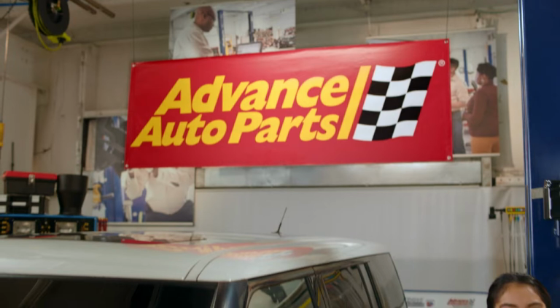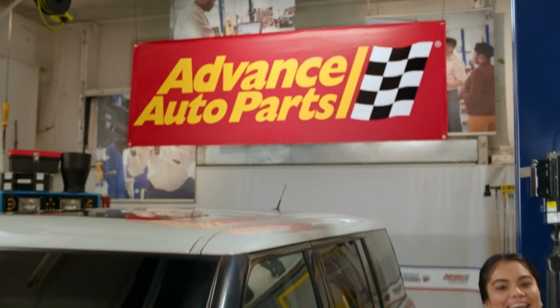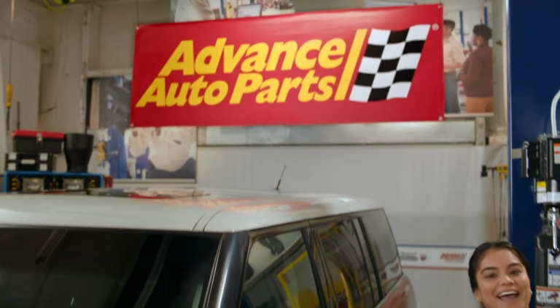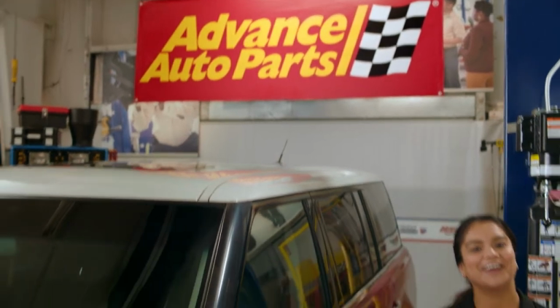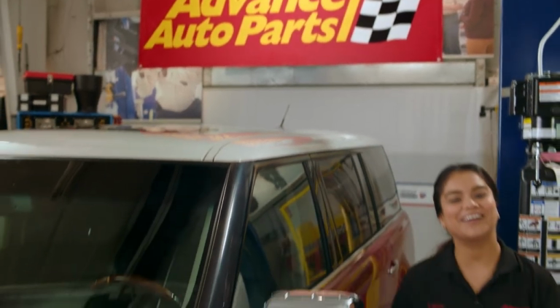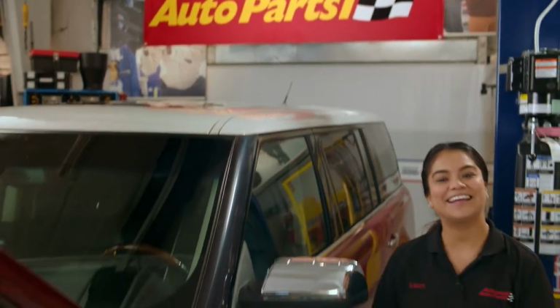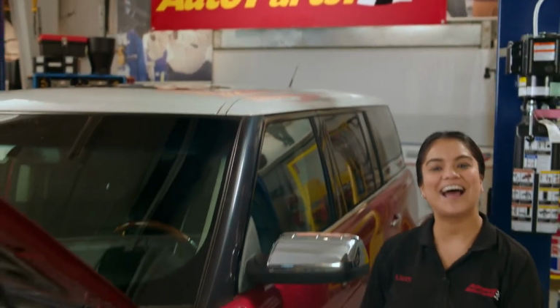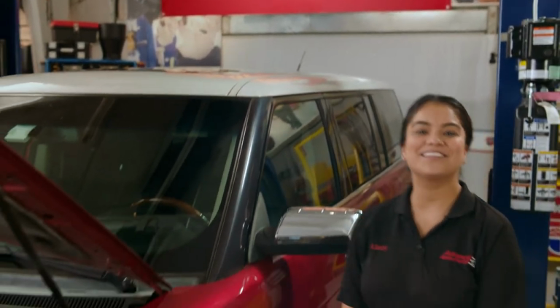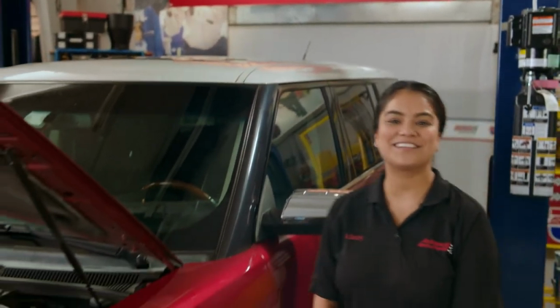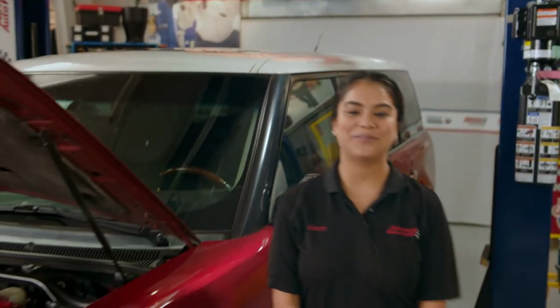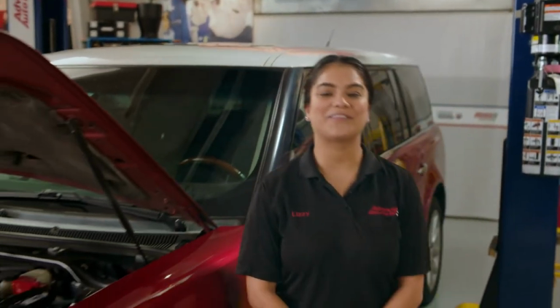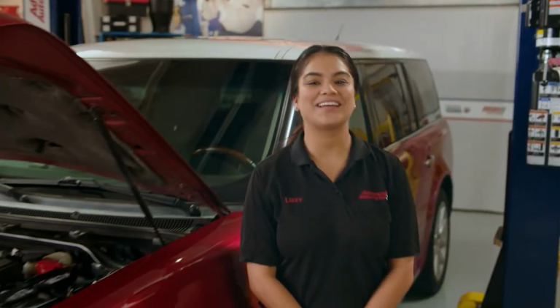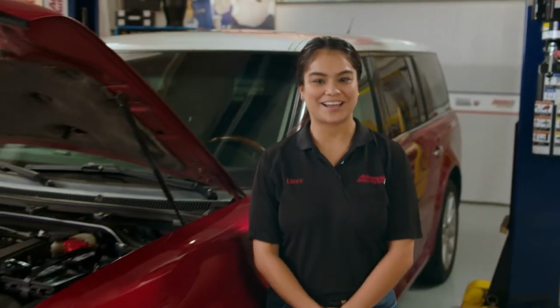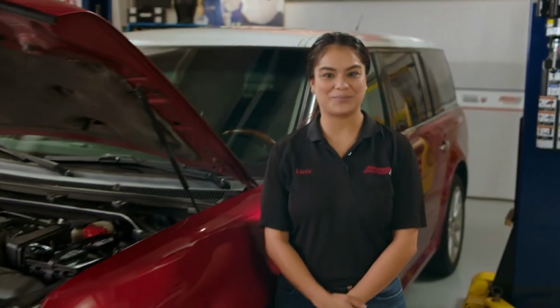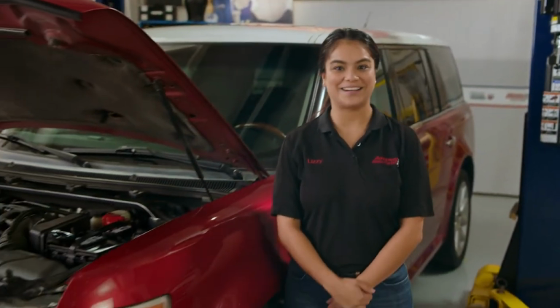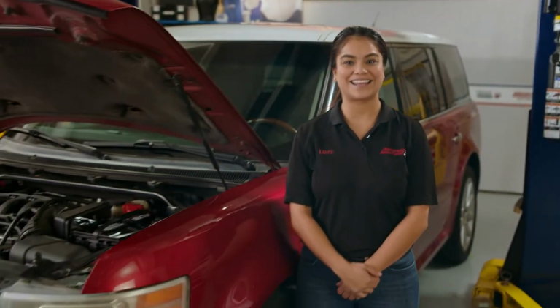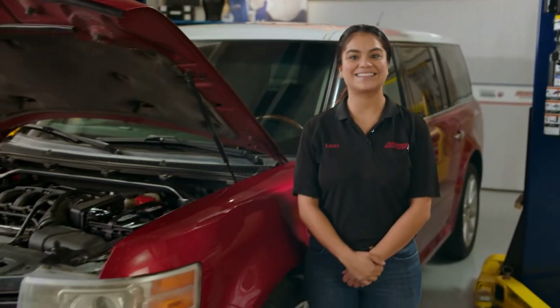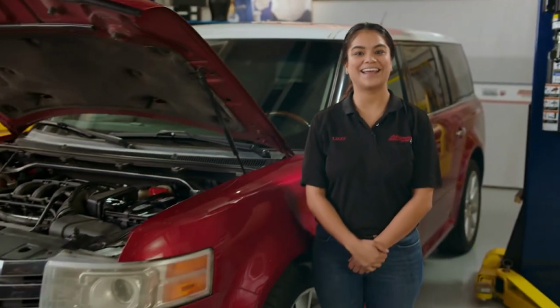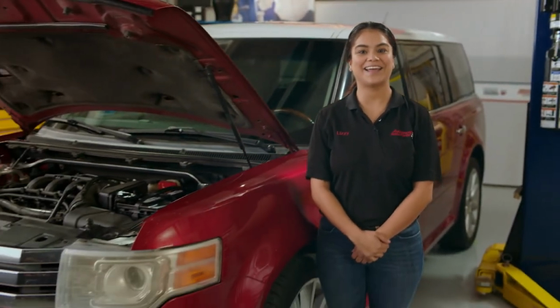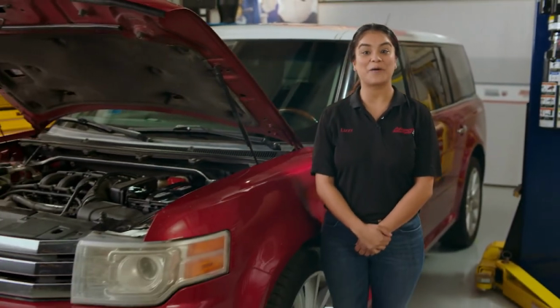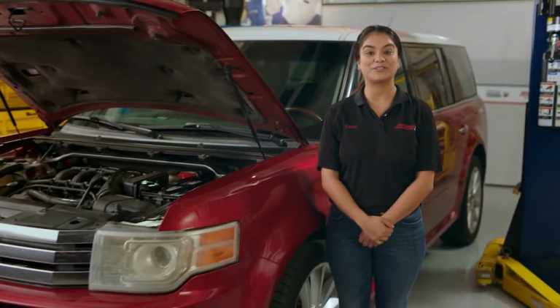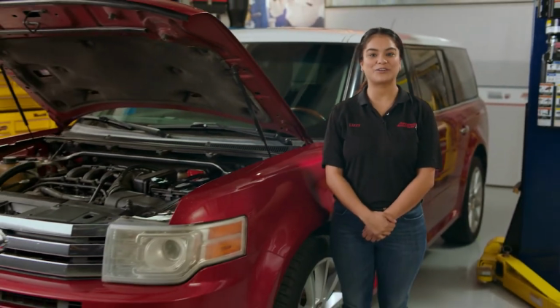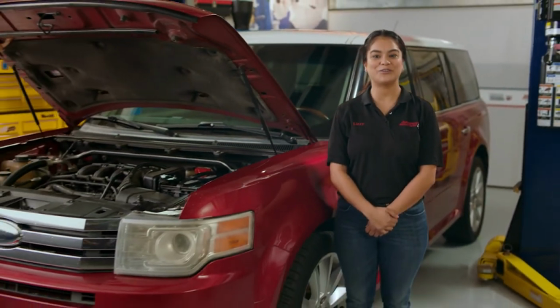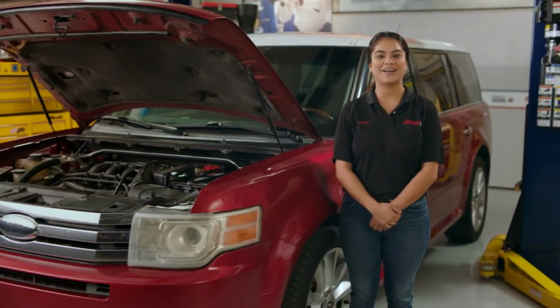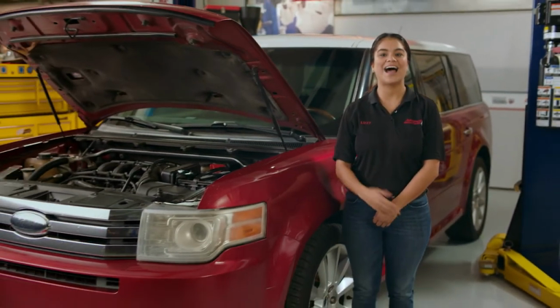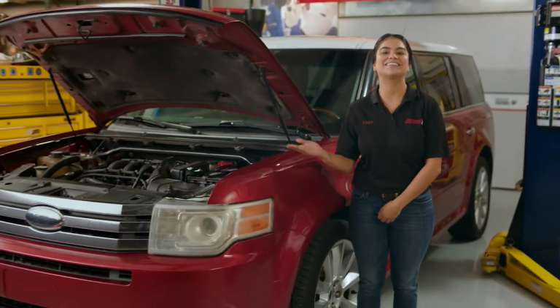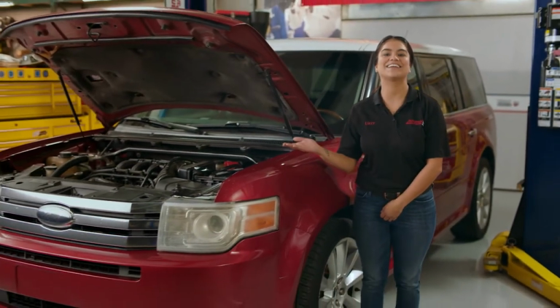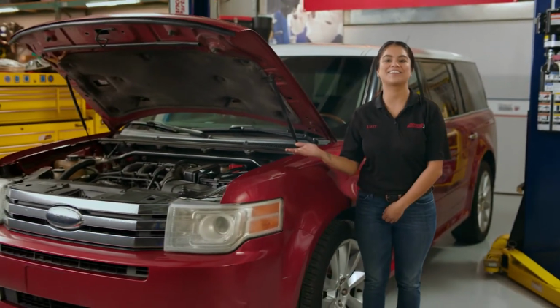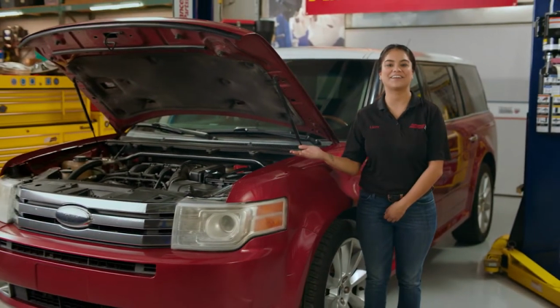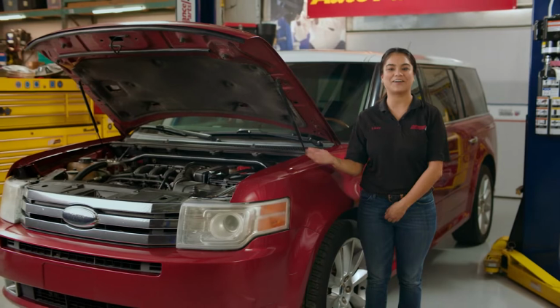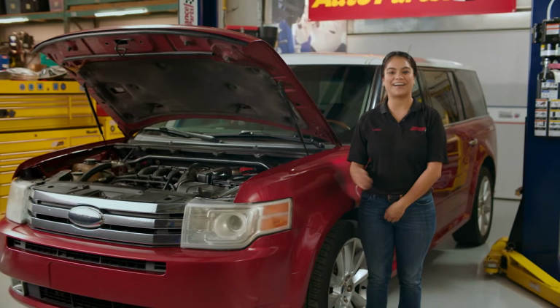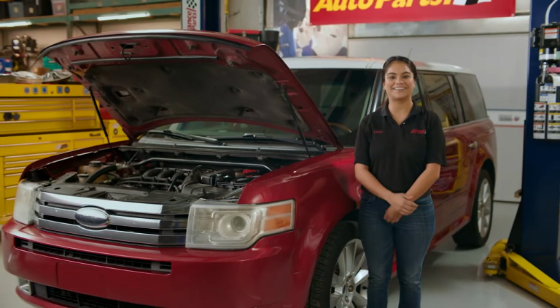Hey everybody, I'm Lizzy with Advanced Auto Parts, and today I'm going to show you how to change out a car battery.